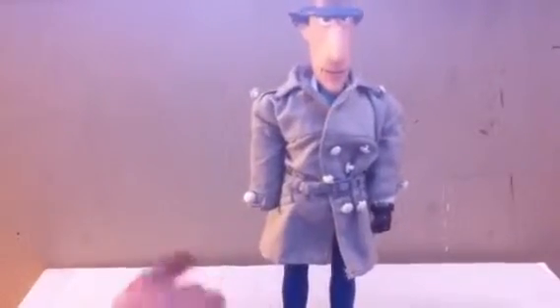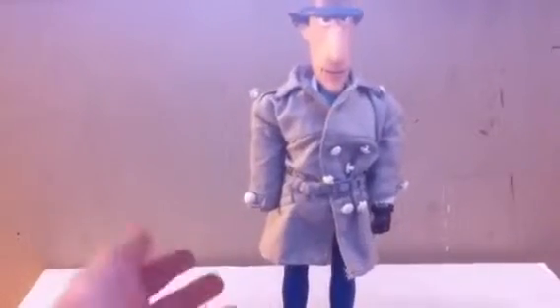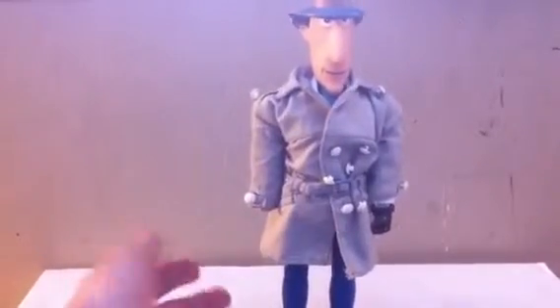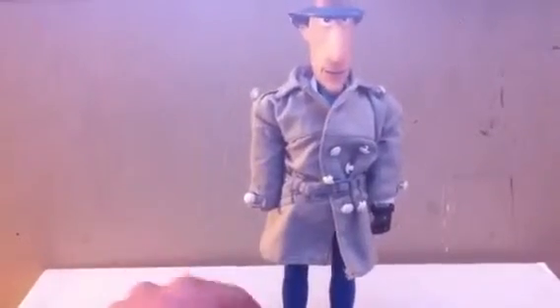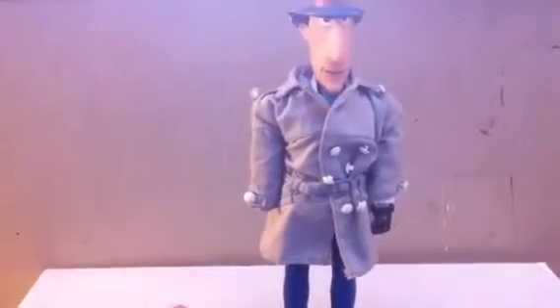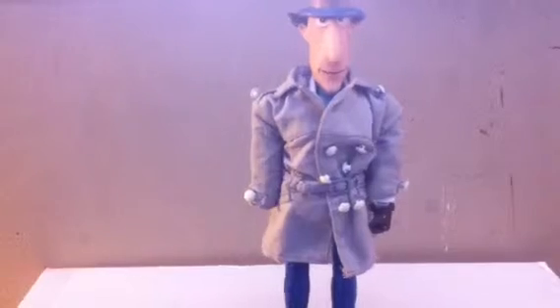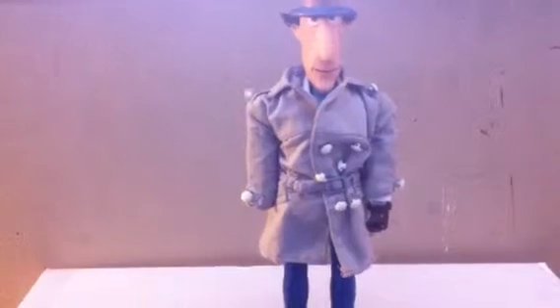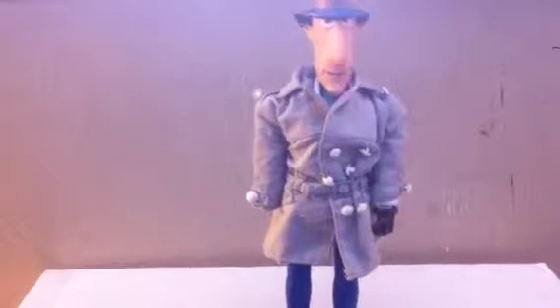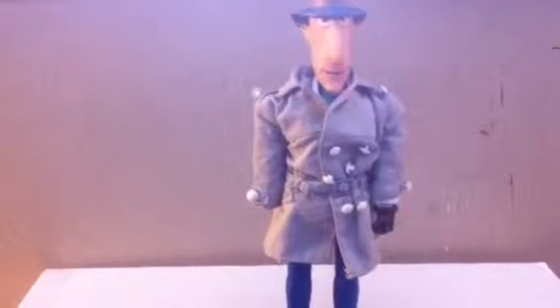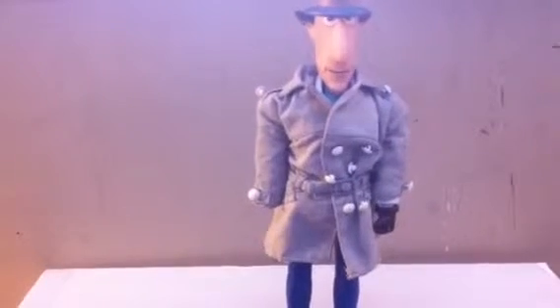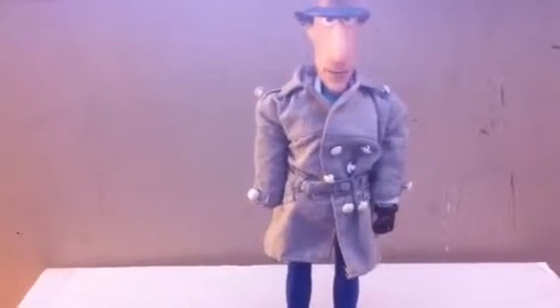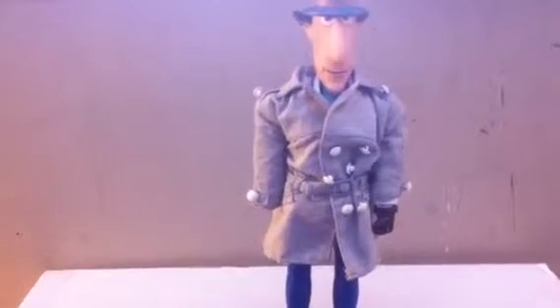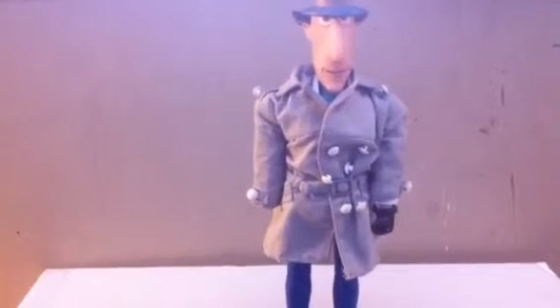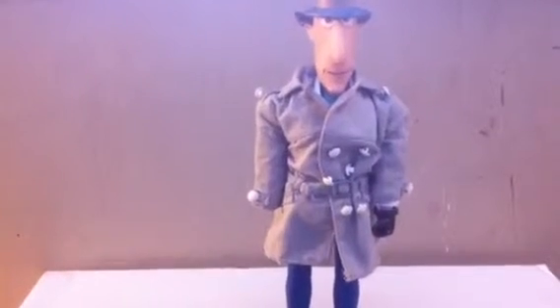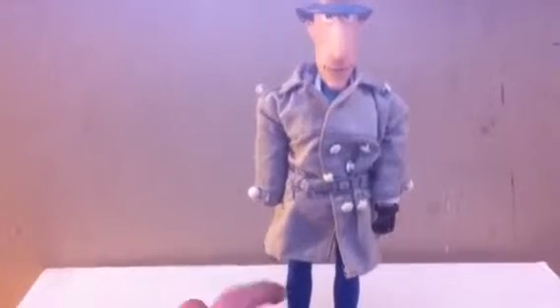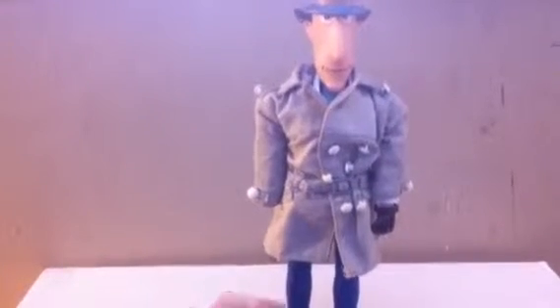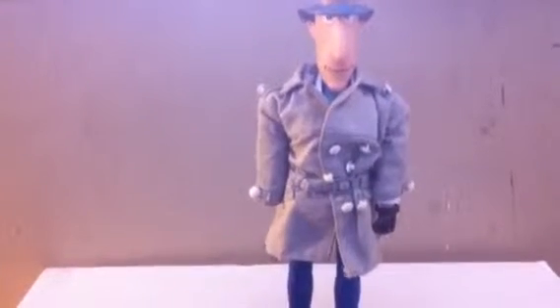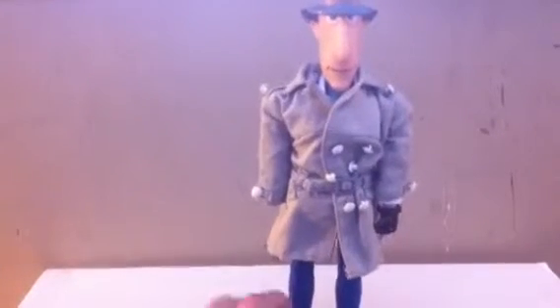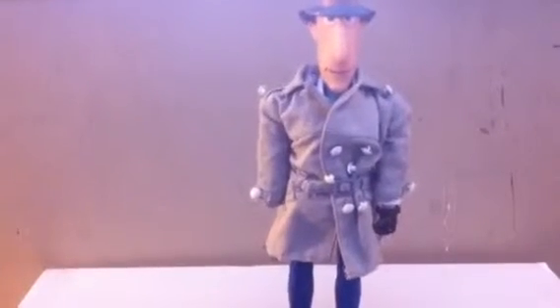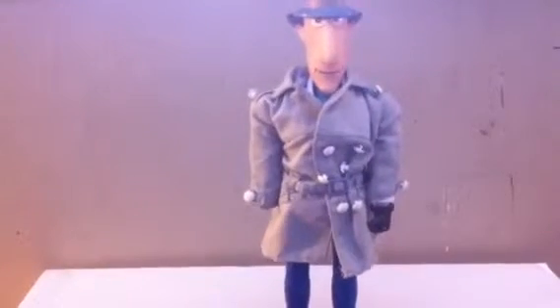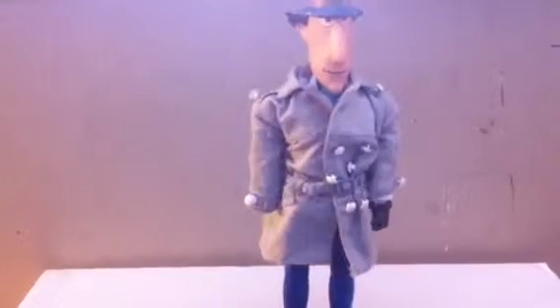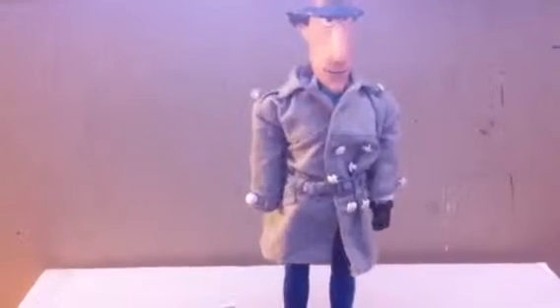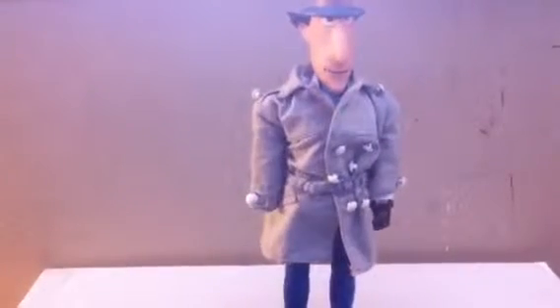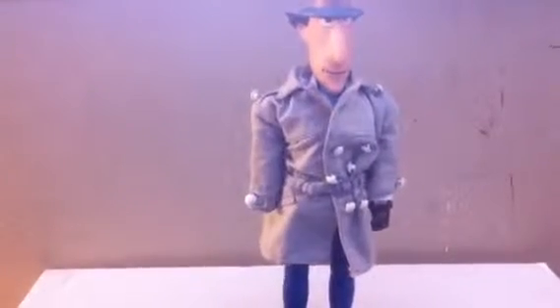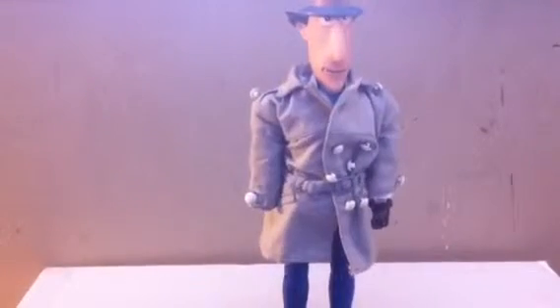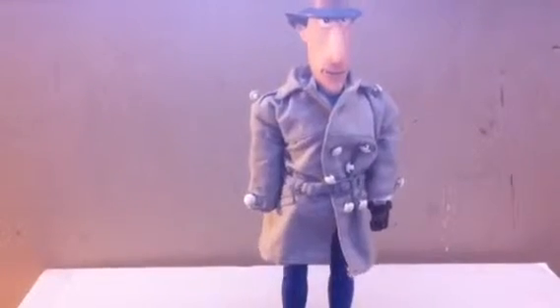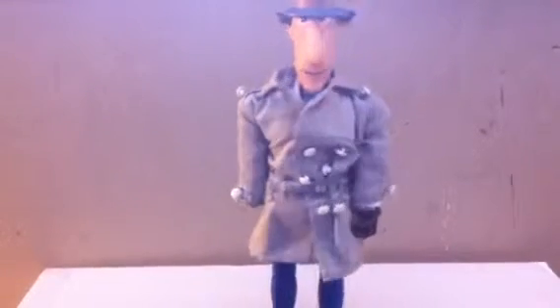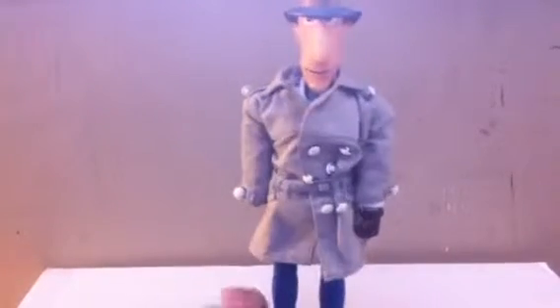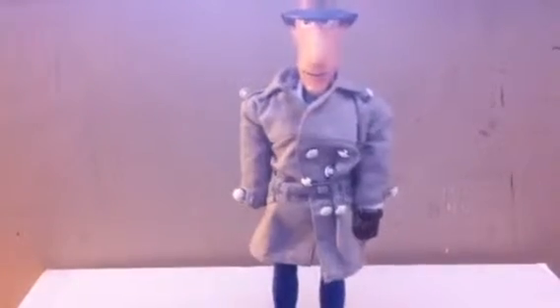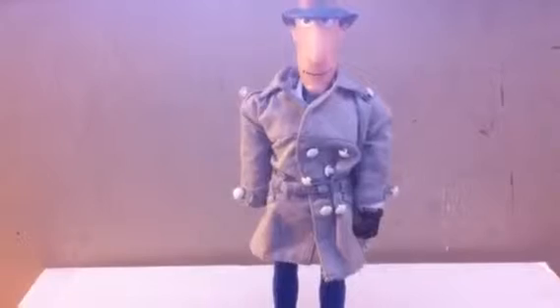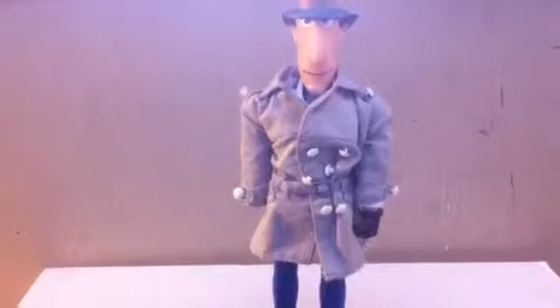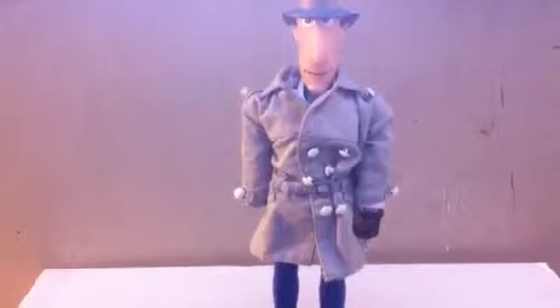I've got two of them right now. One of them is downstairs on display, and this one has just been put away in storage, so I thought I'd bring him out.